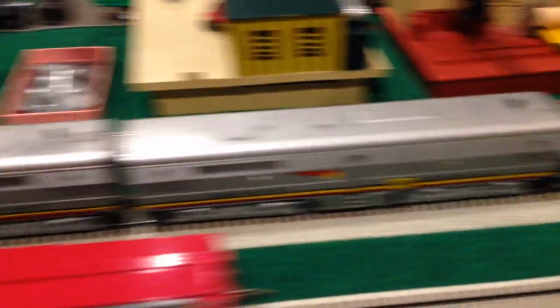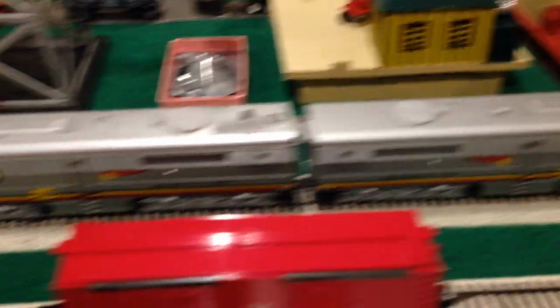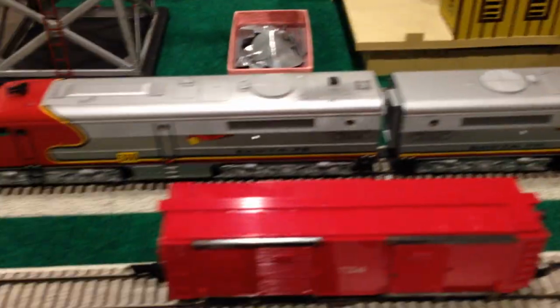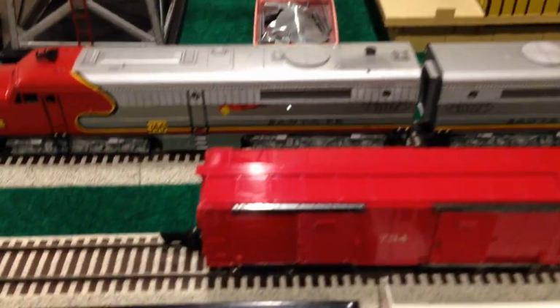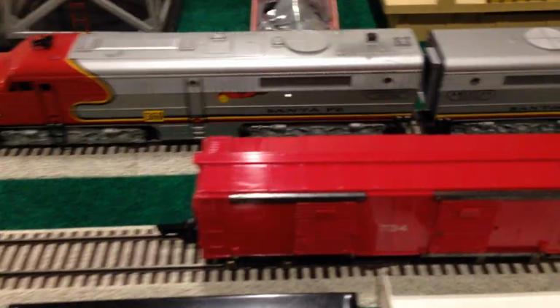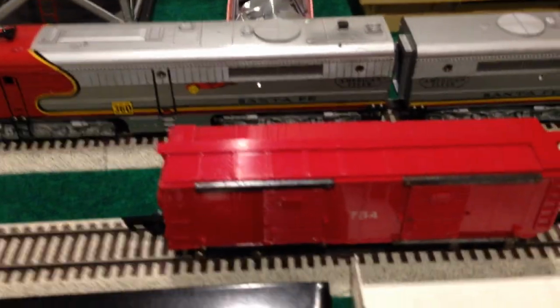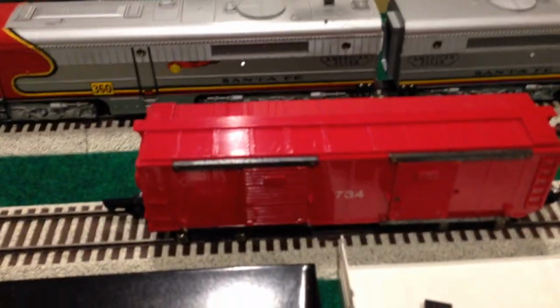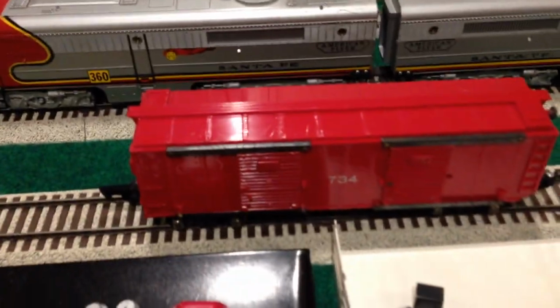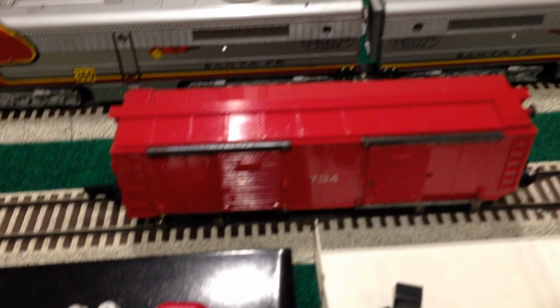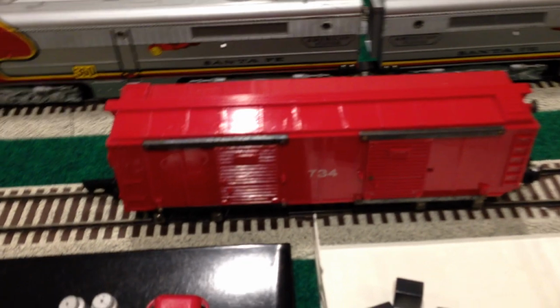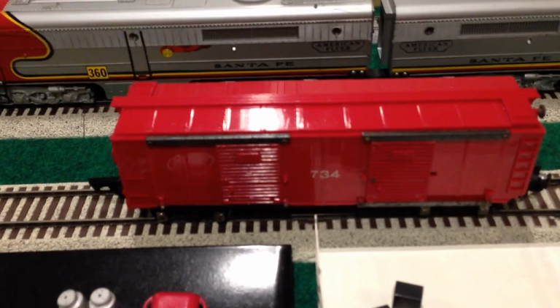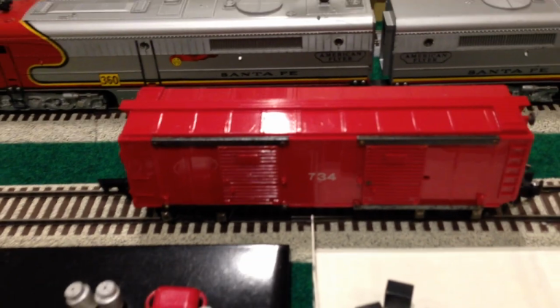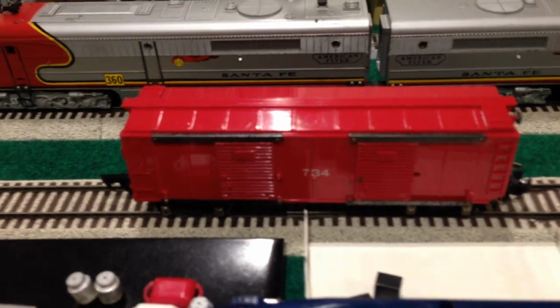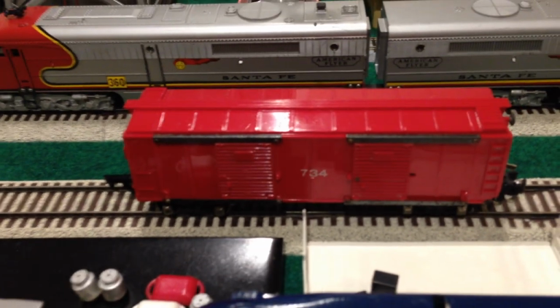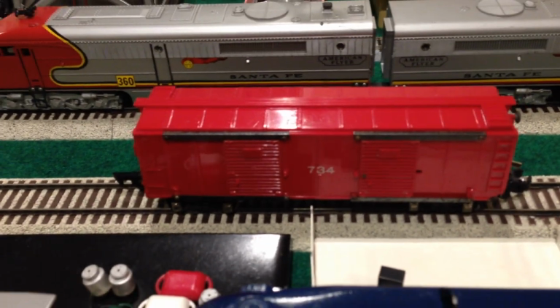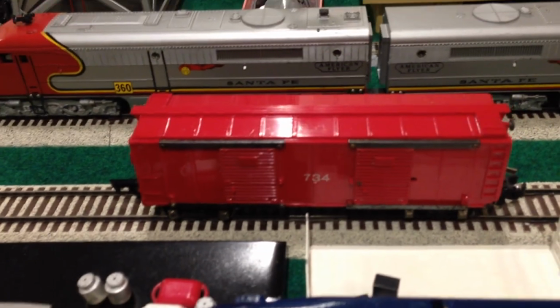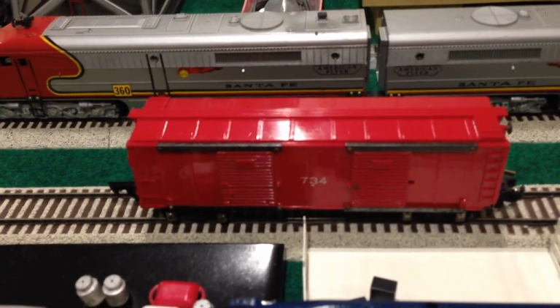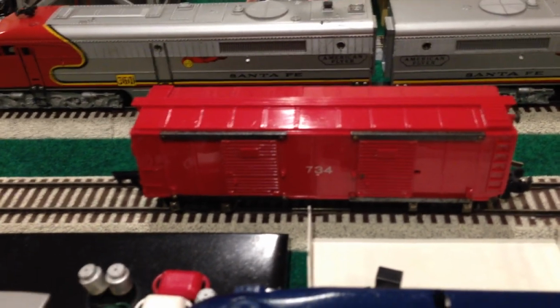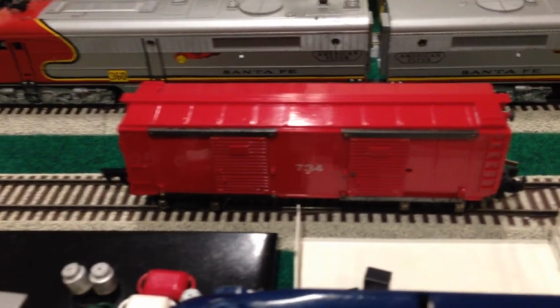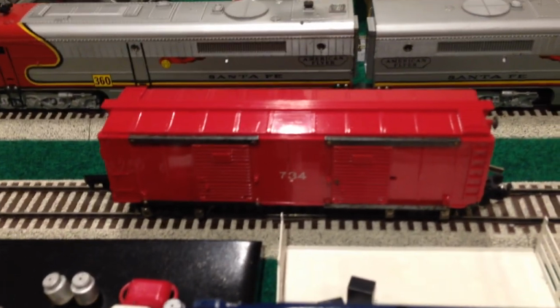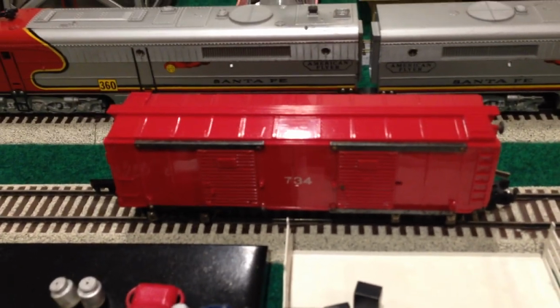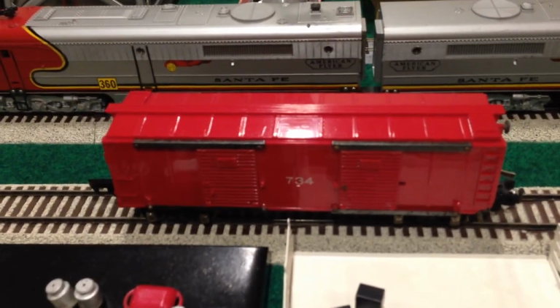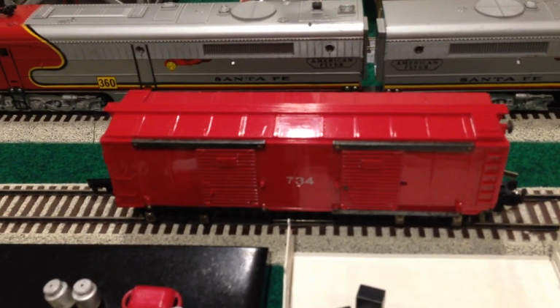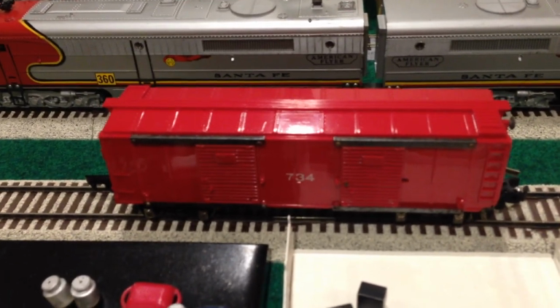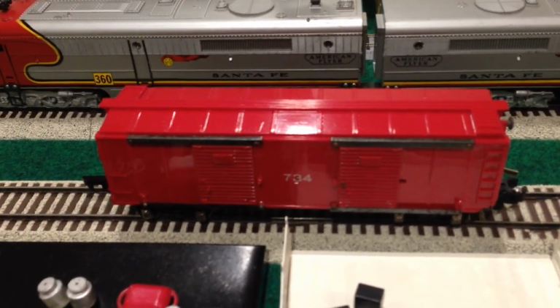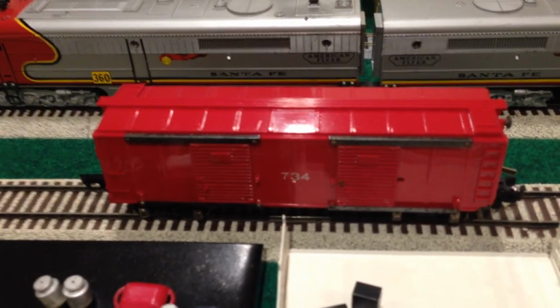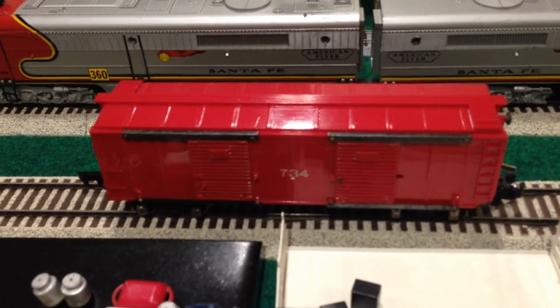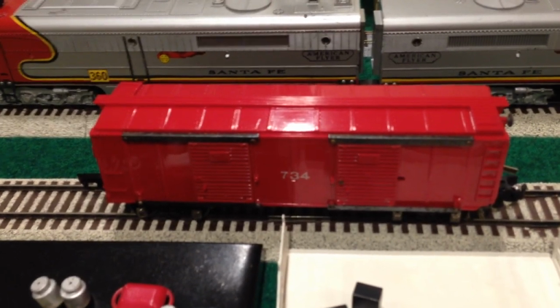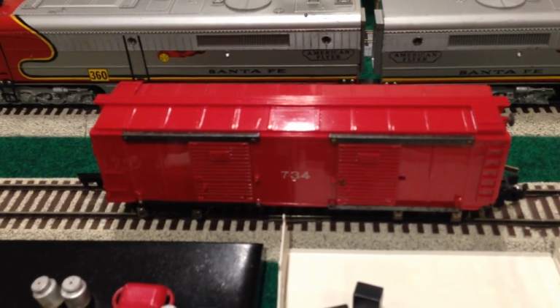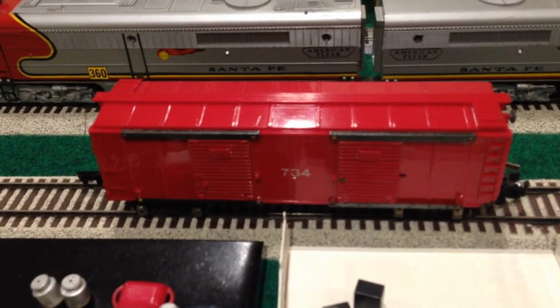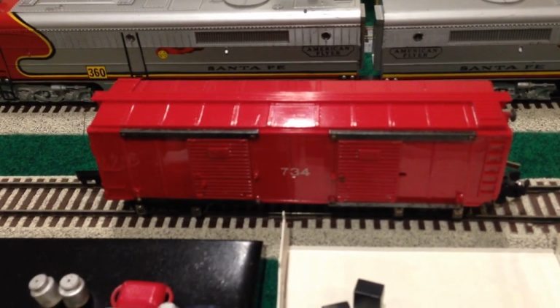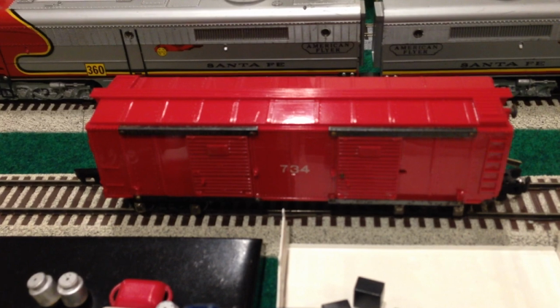This 734 was dropped off separately. It was in pretty bad cosmetic and operational condition.